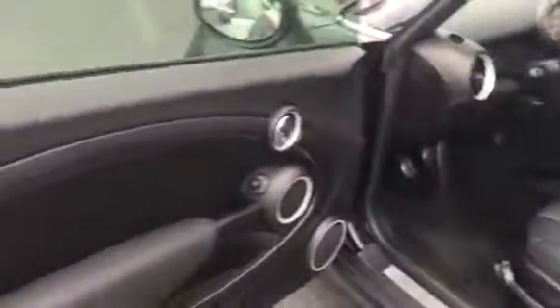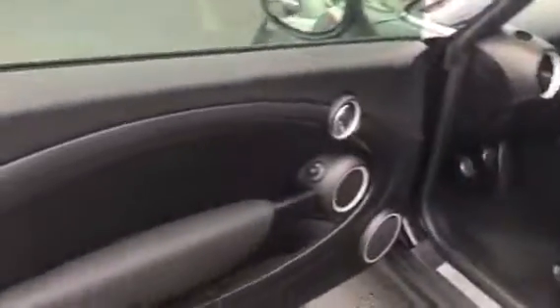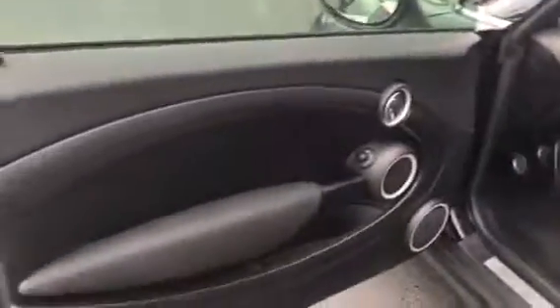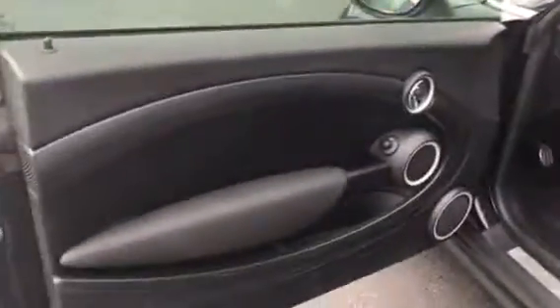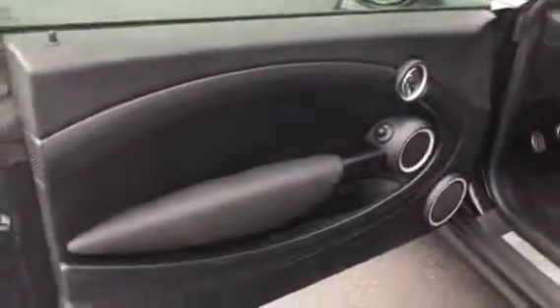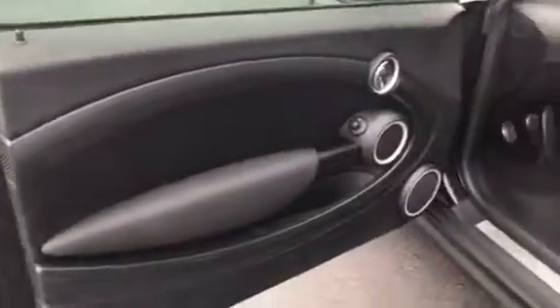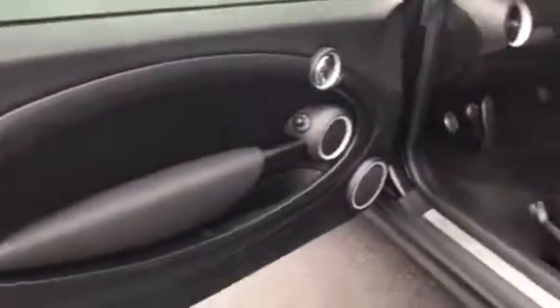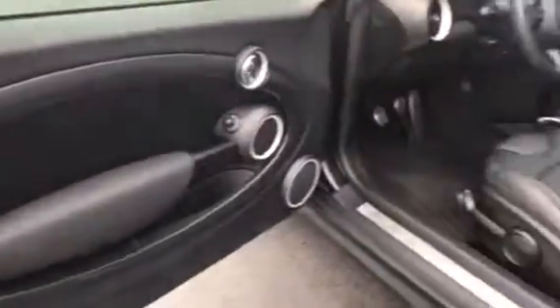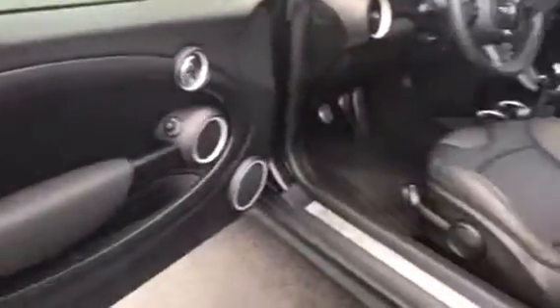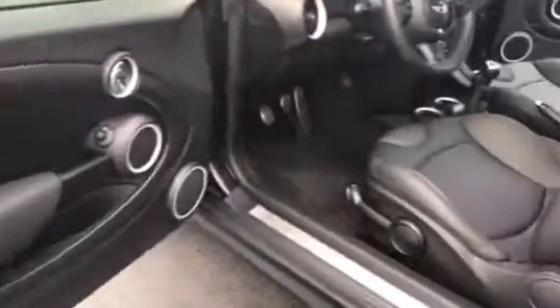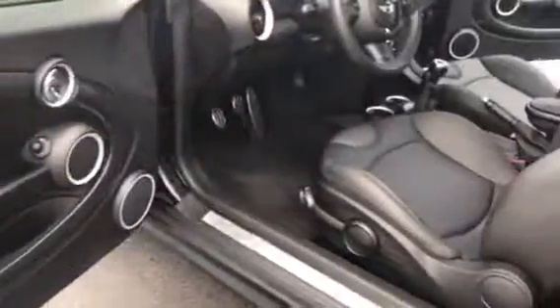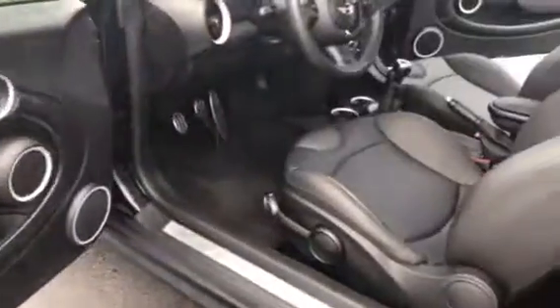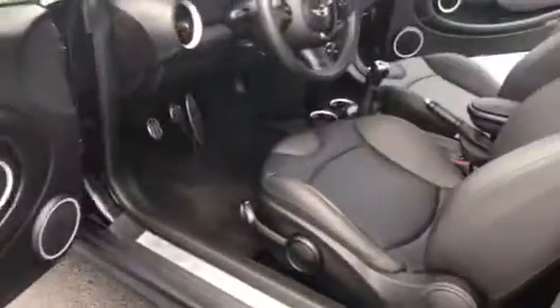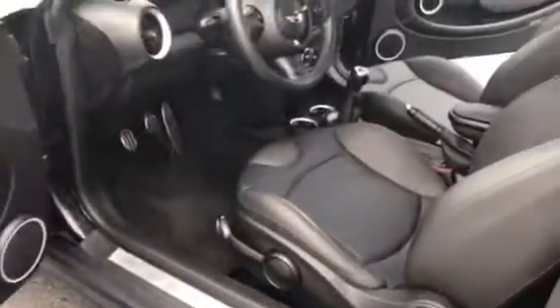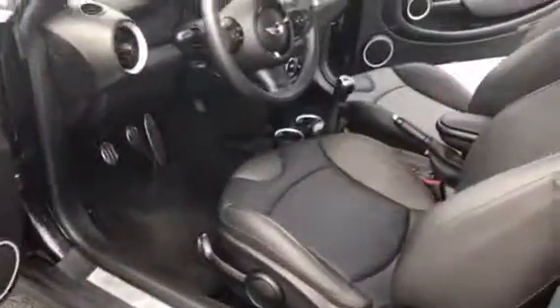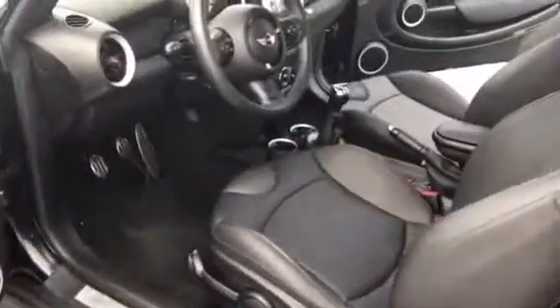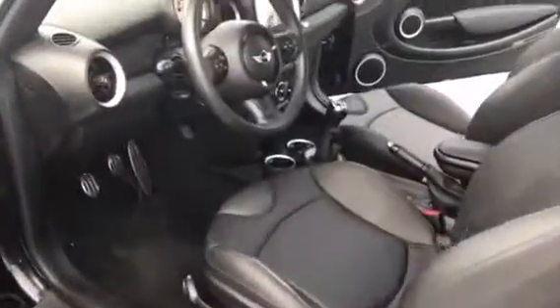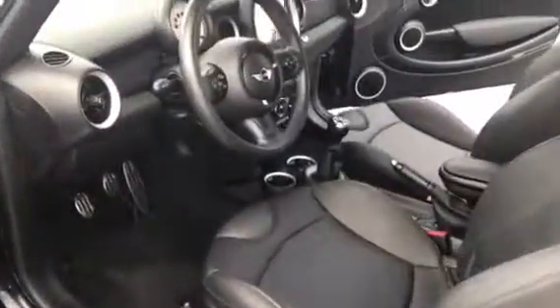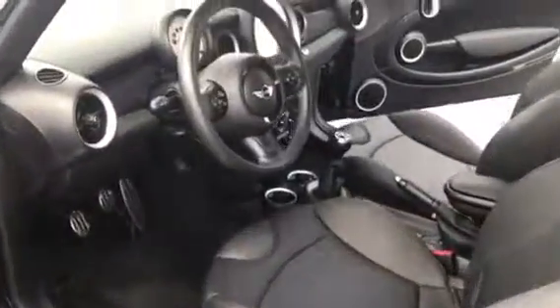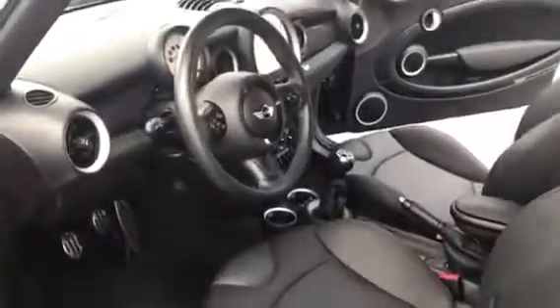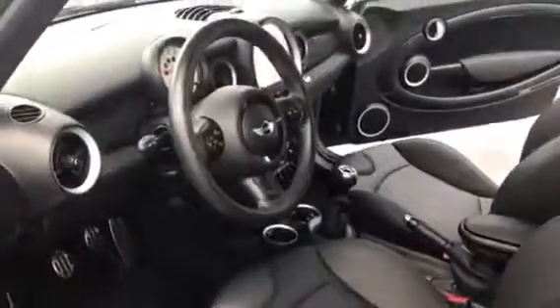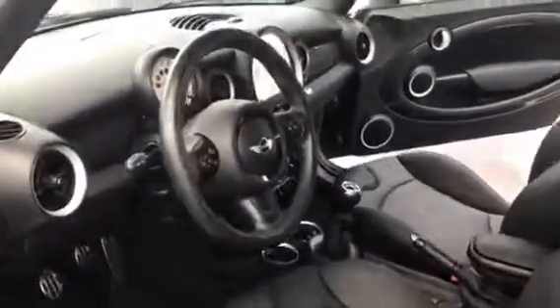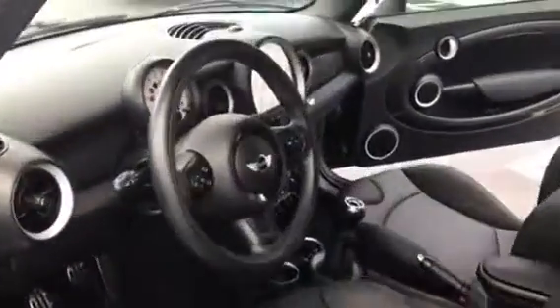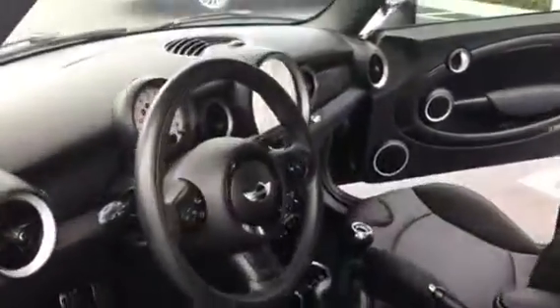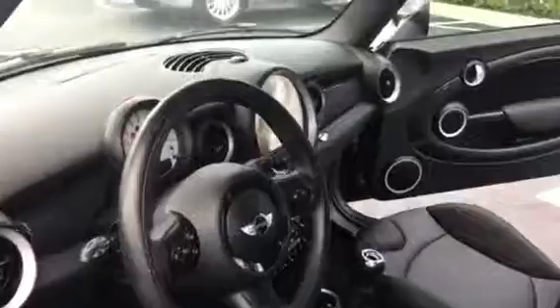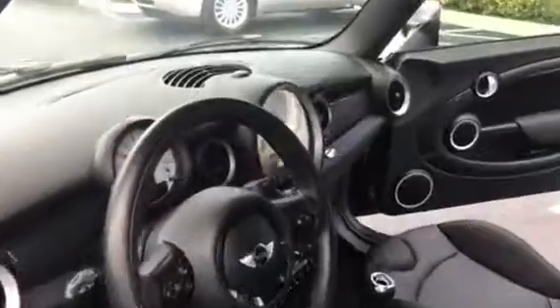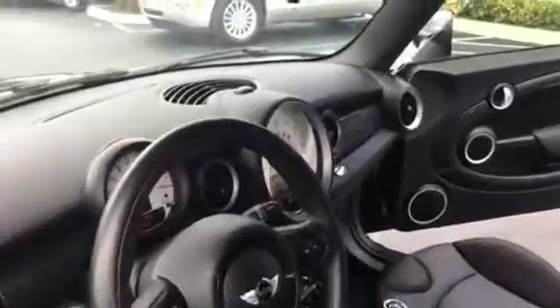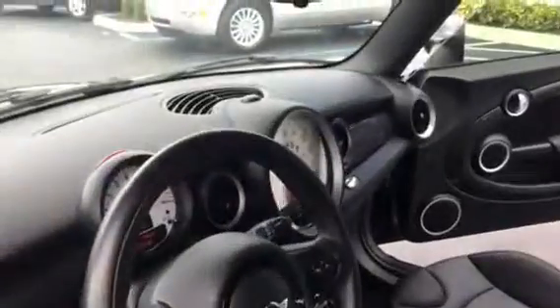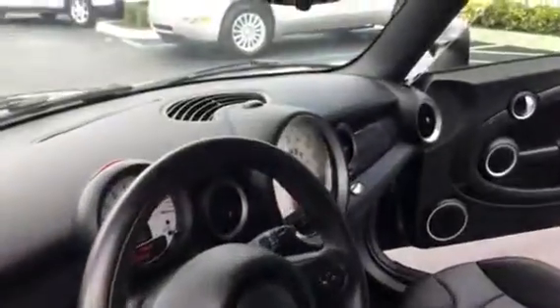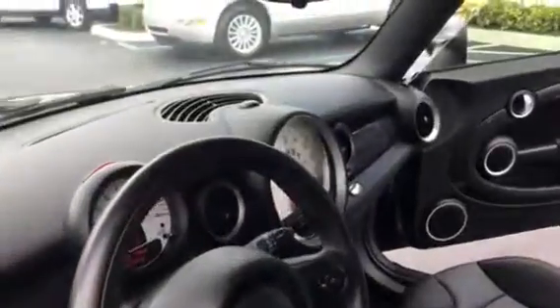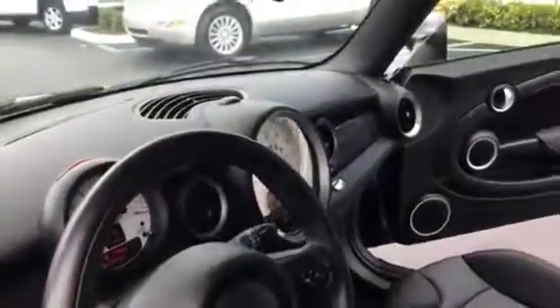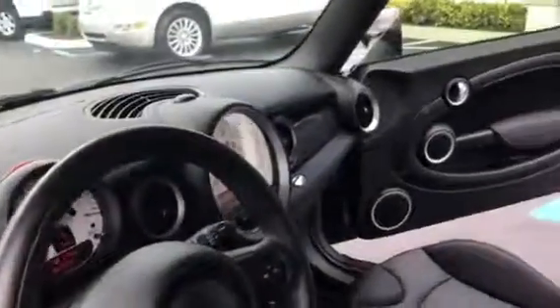The interior is very clean, manual, nice interior inside.